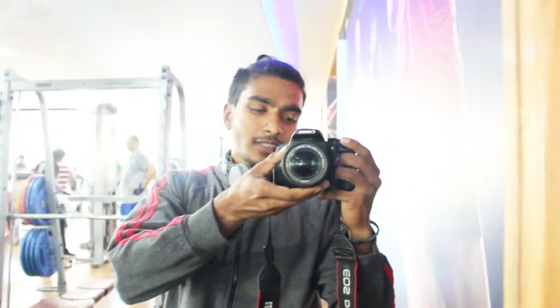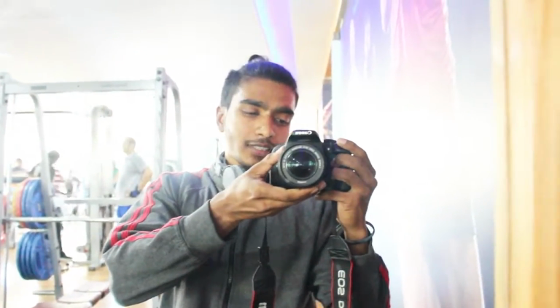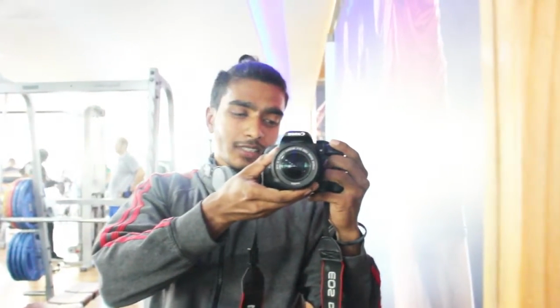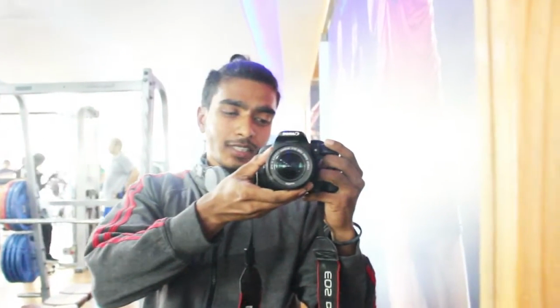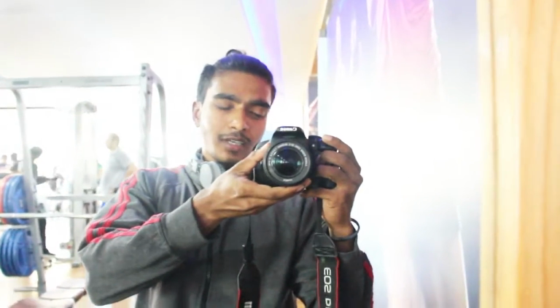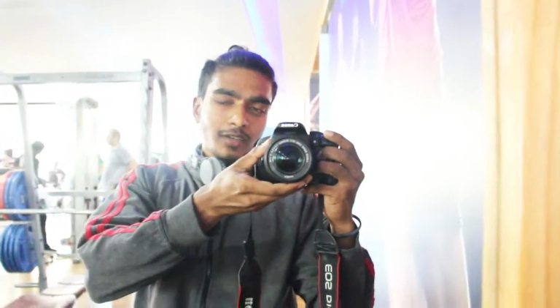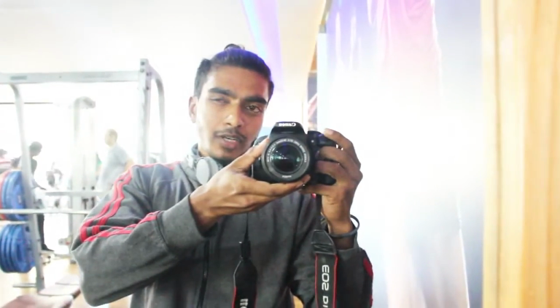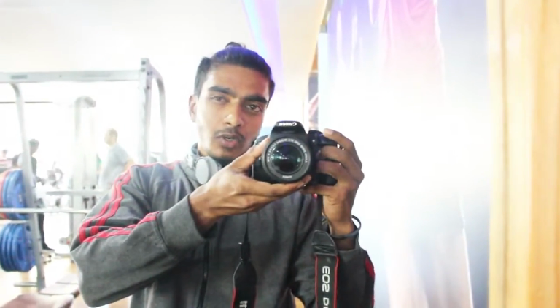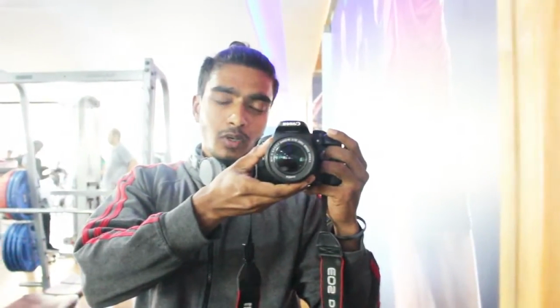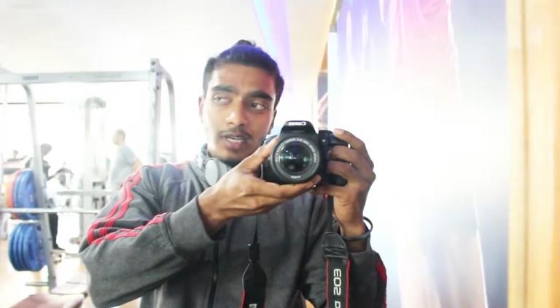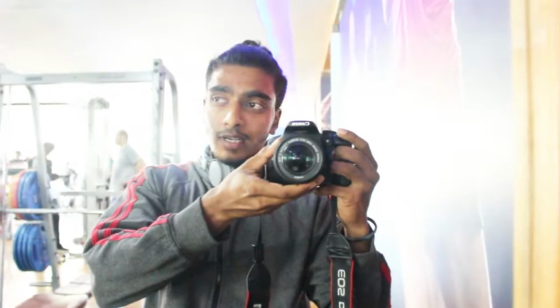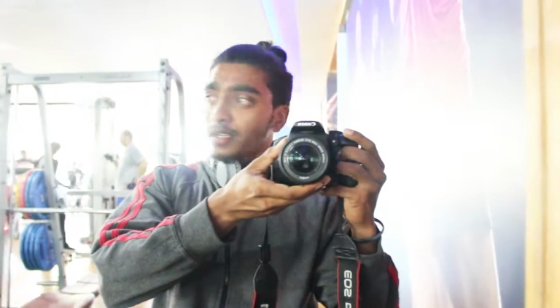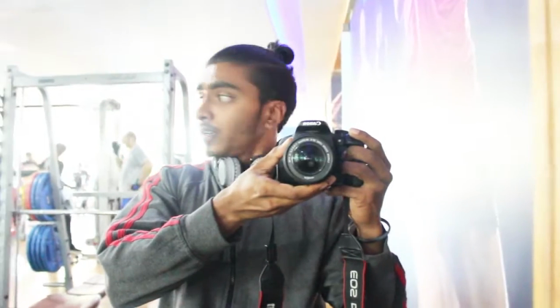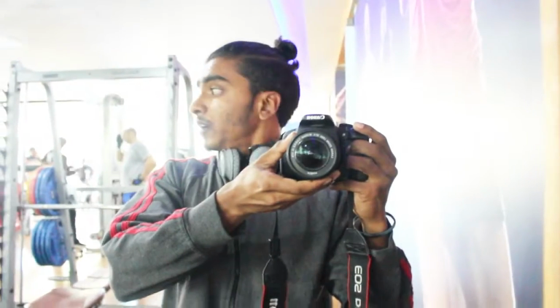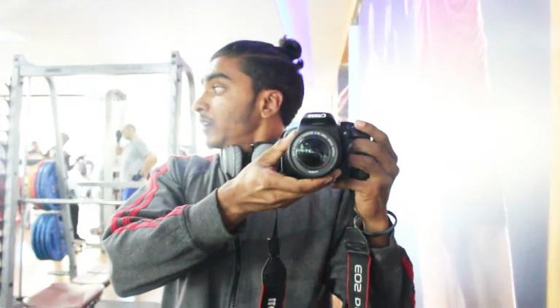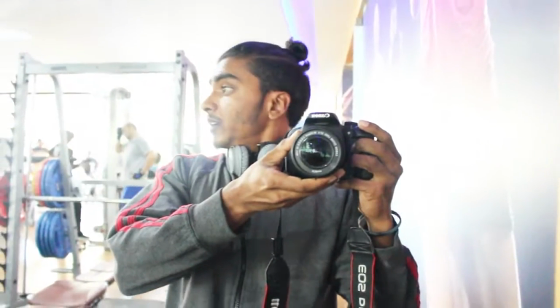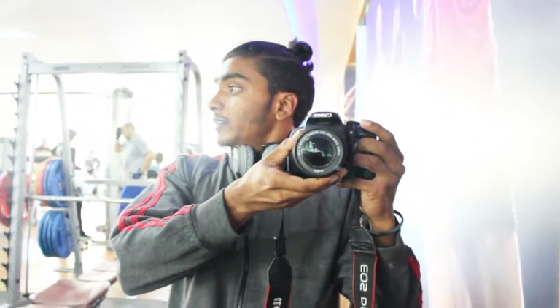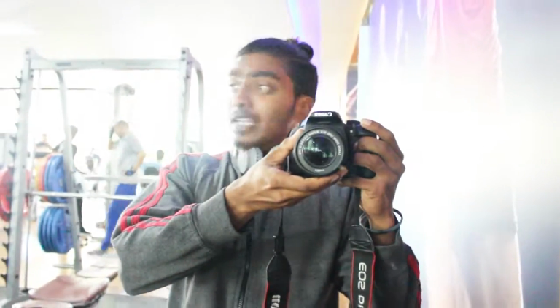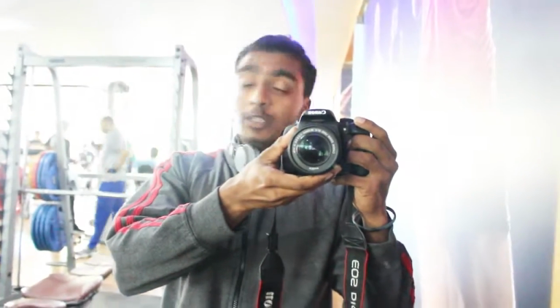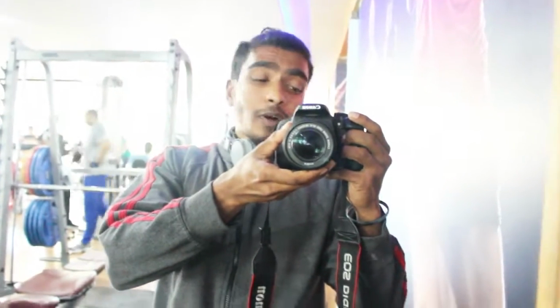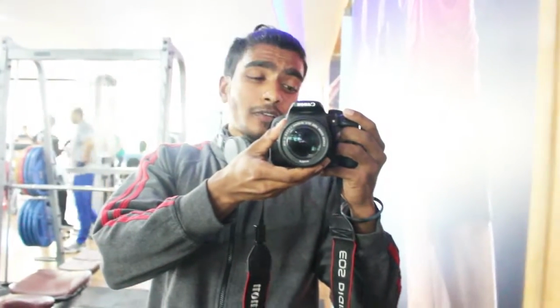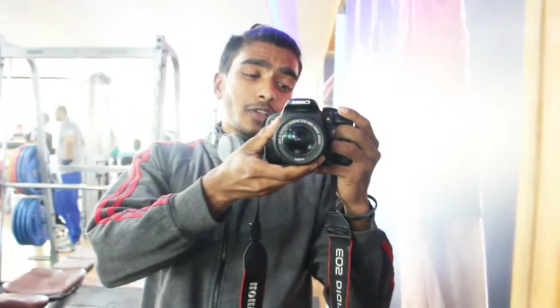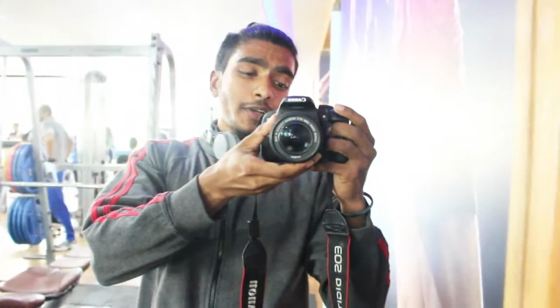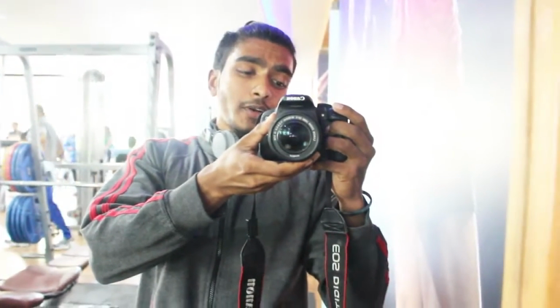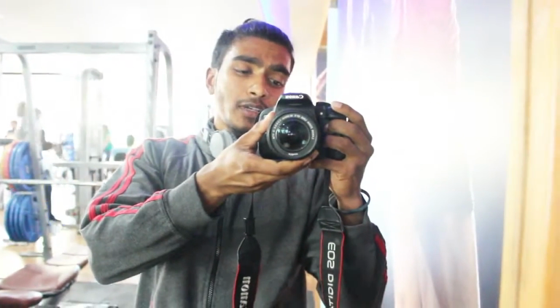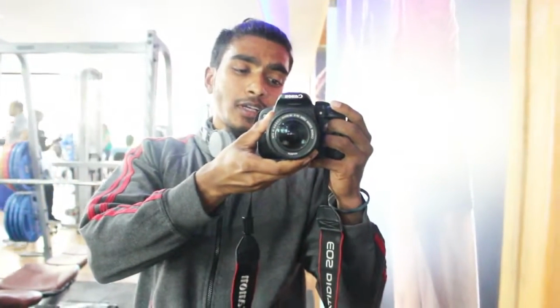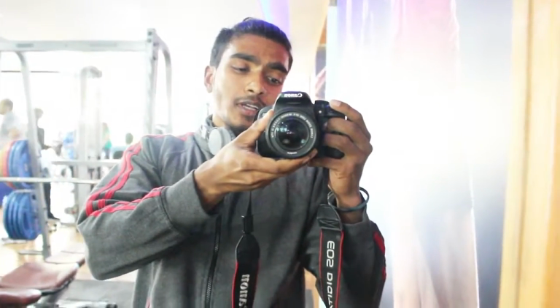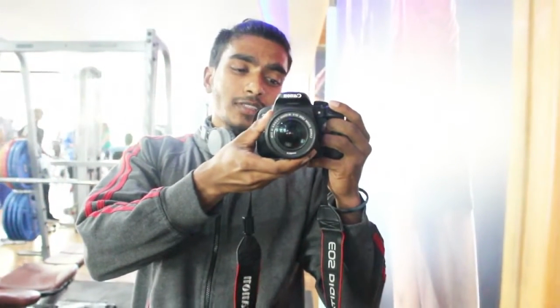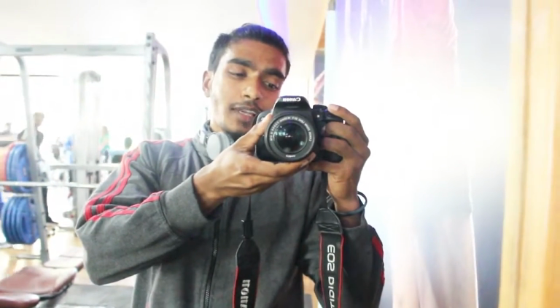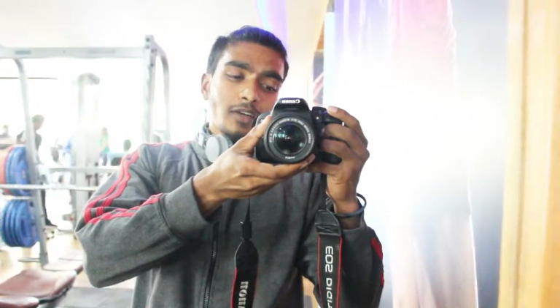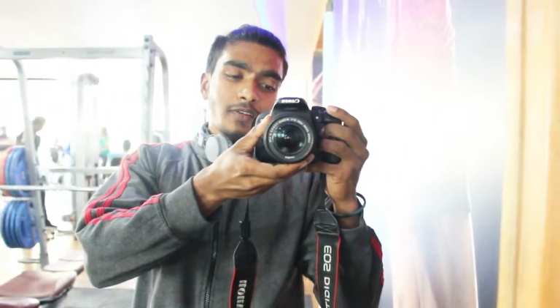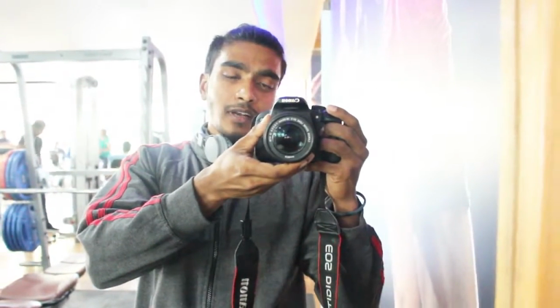This is Raghu and thanks to Power for the video. Signing off for now.